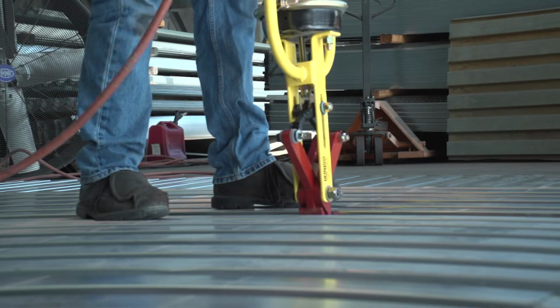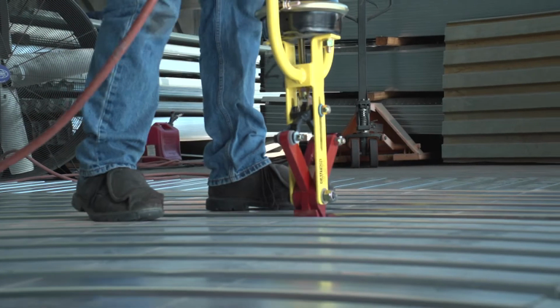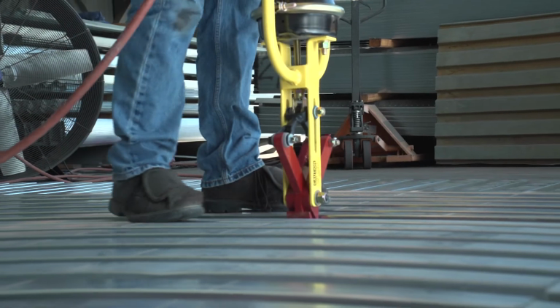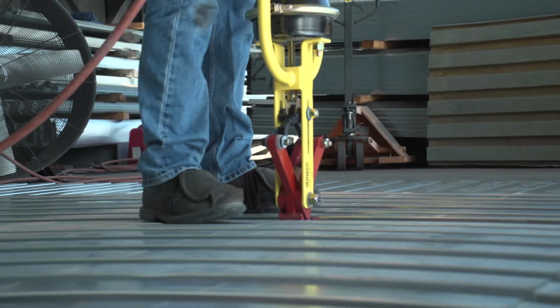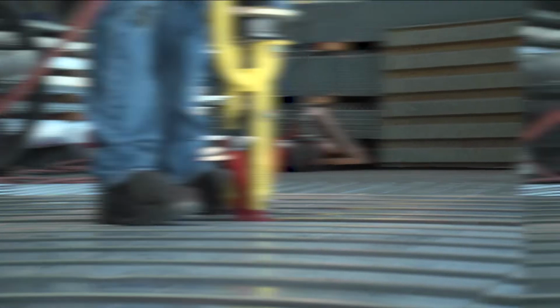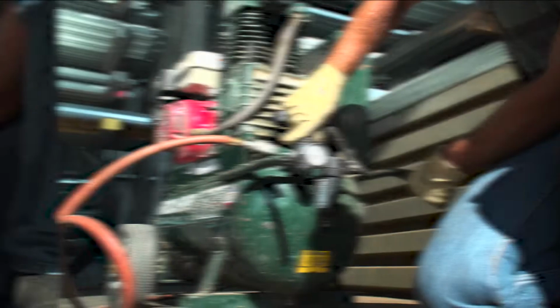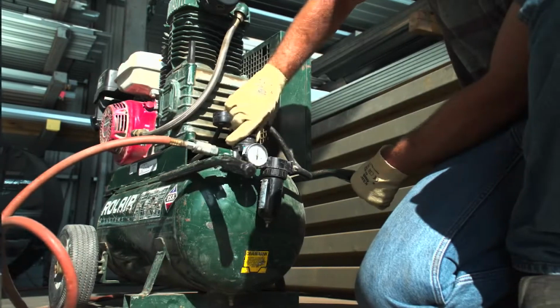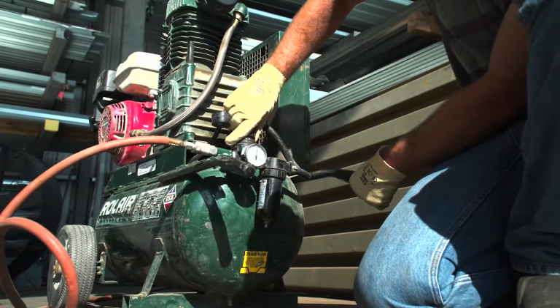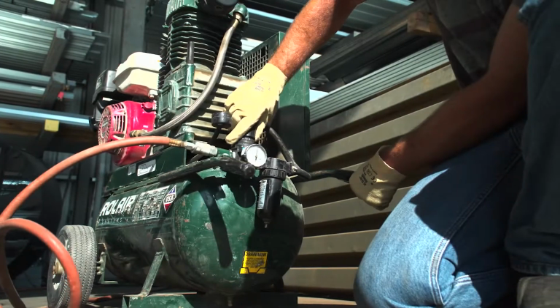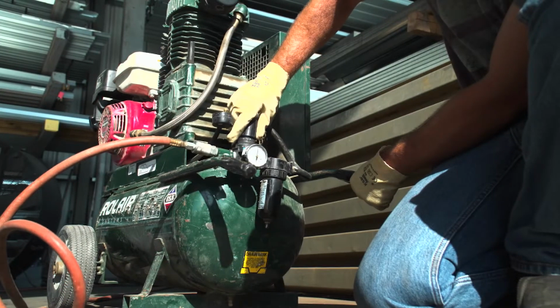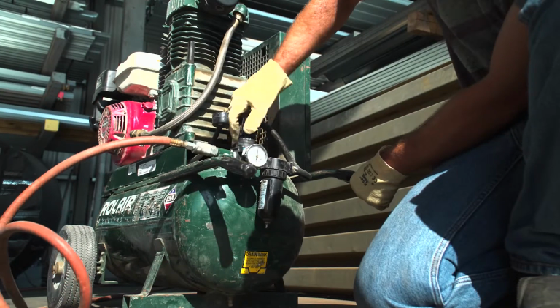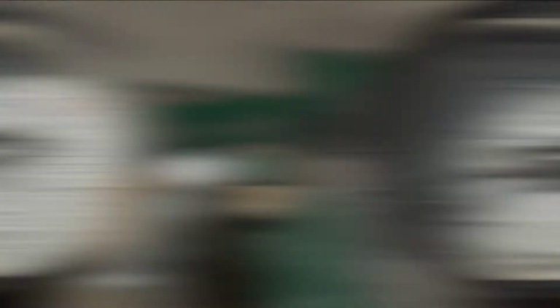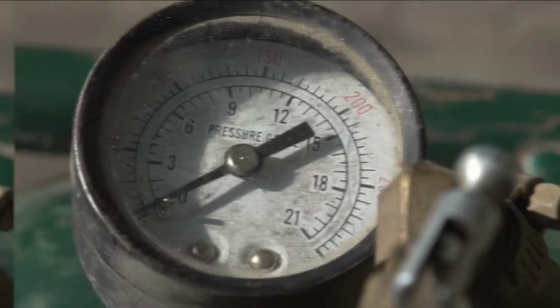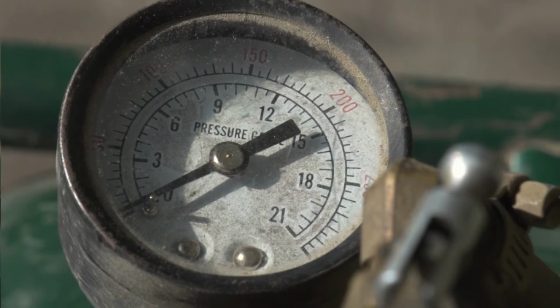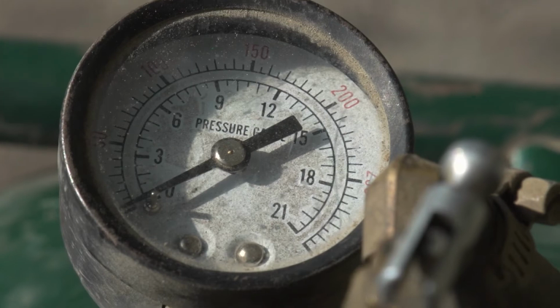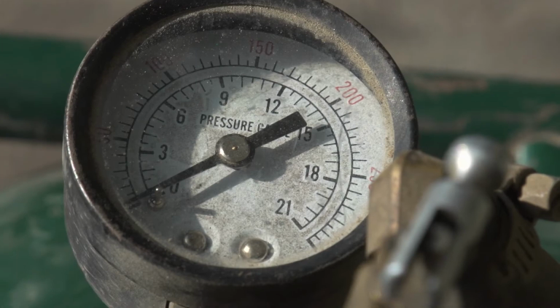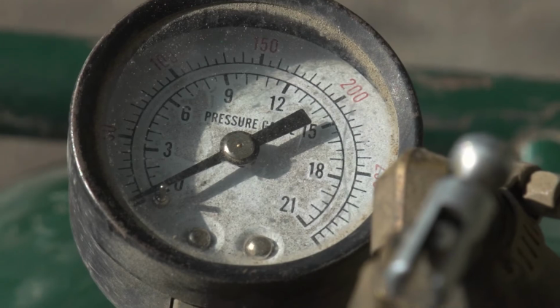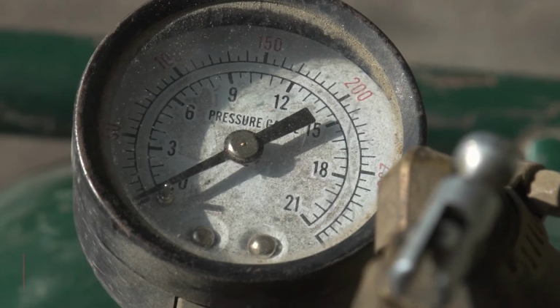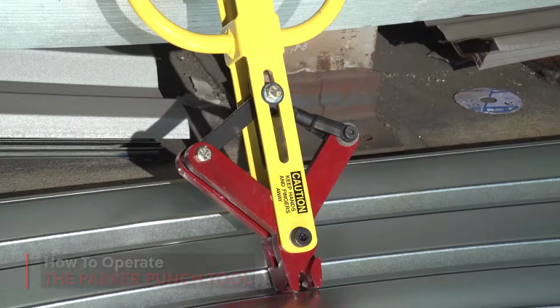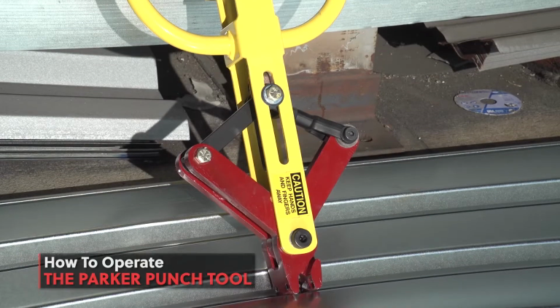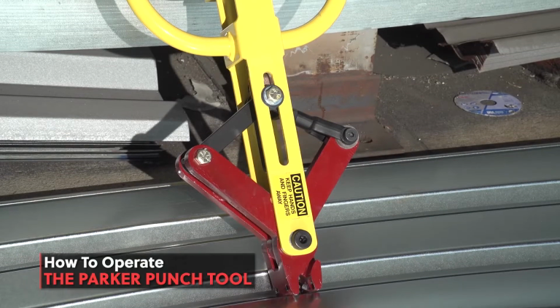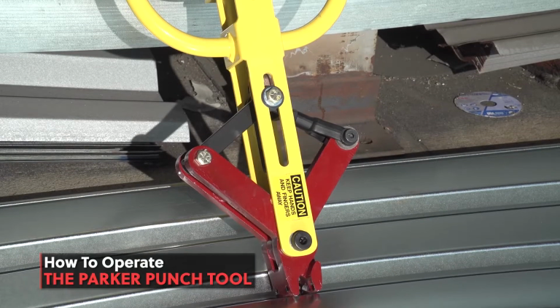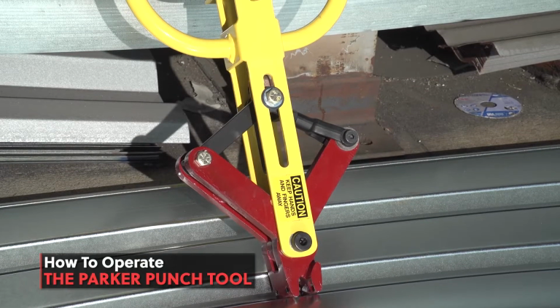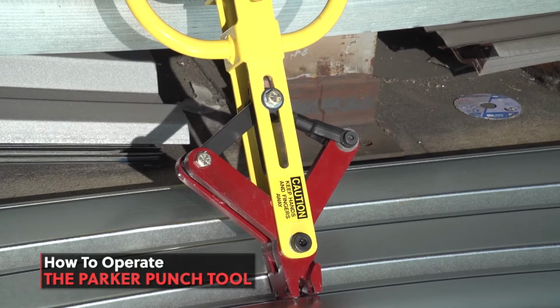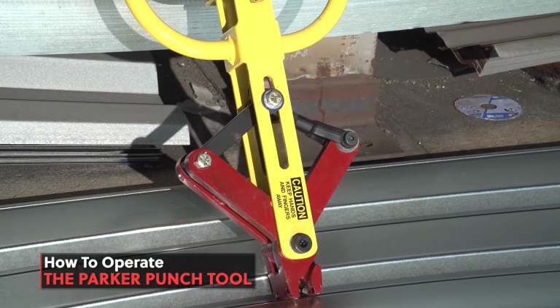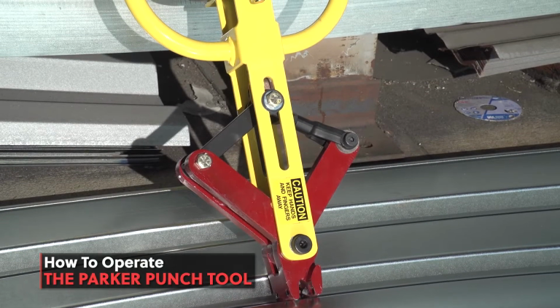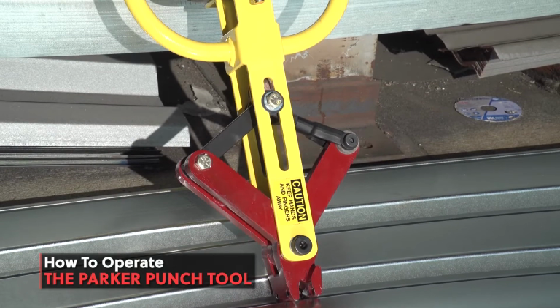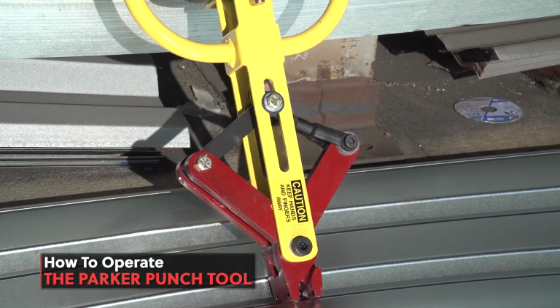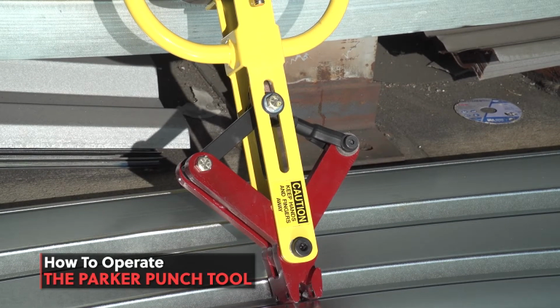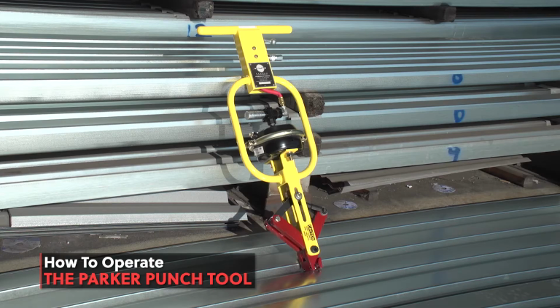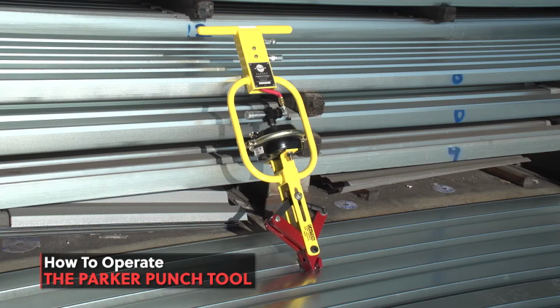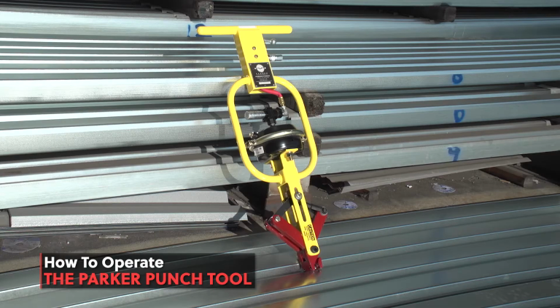In this video, we're going to cover all the information you need to know to operate the Parker Punch Tool.